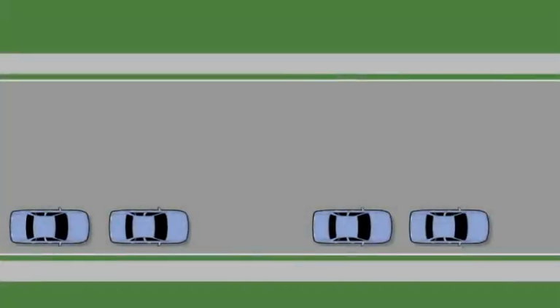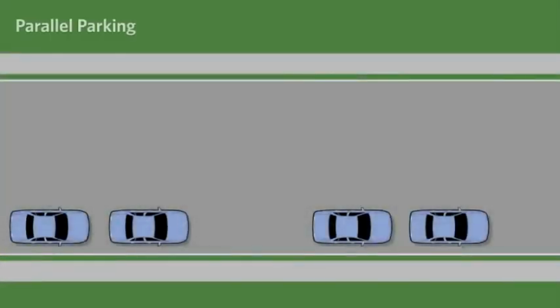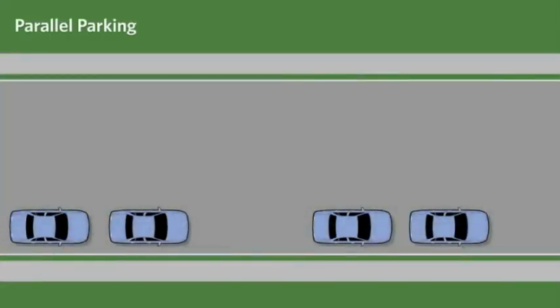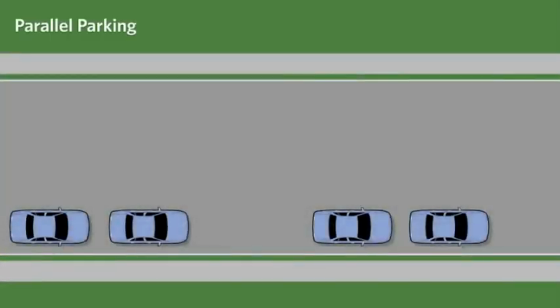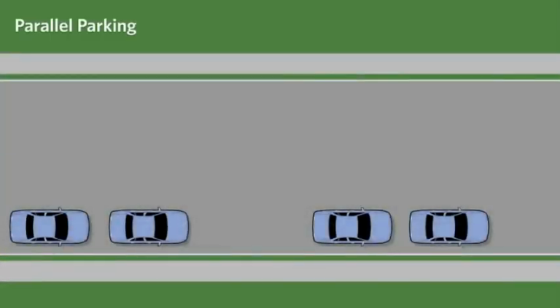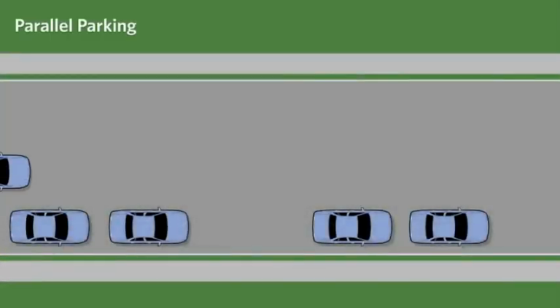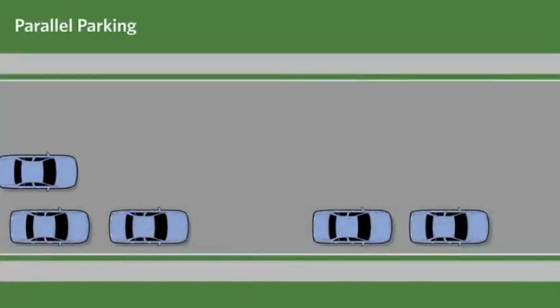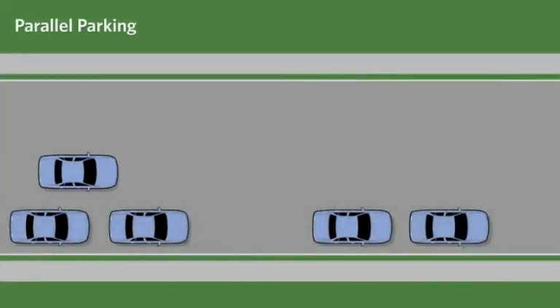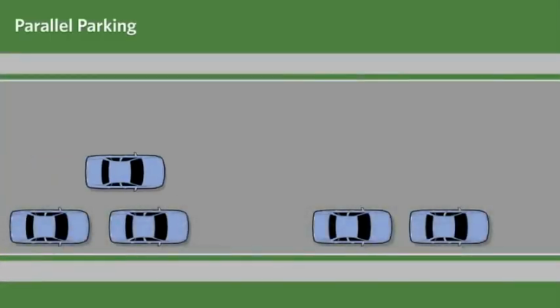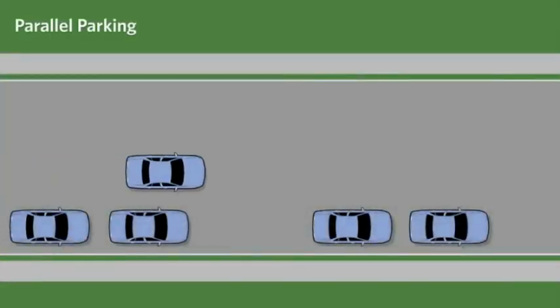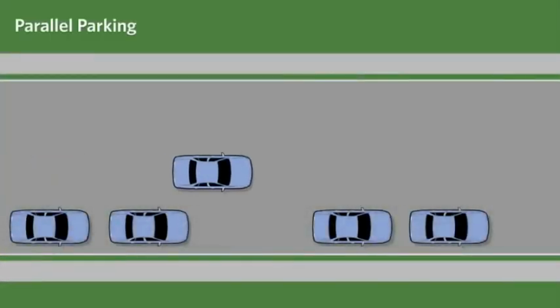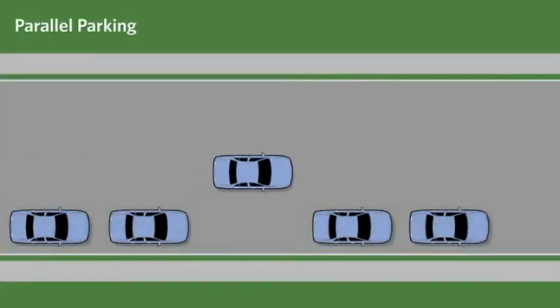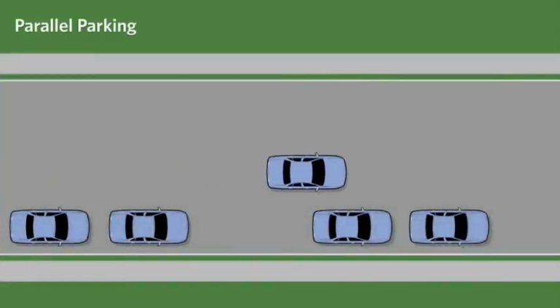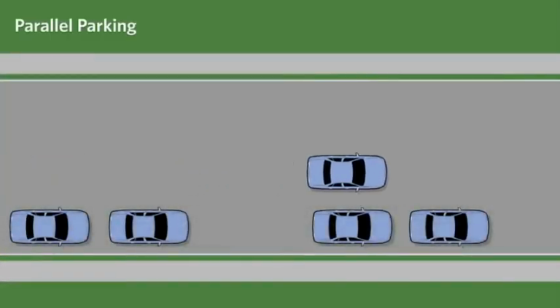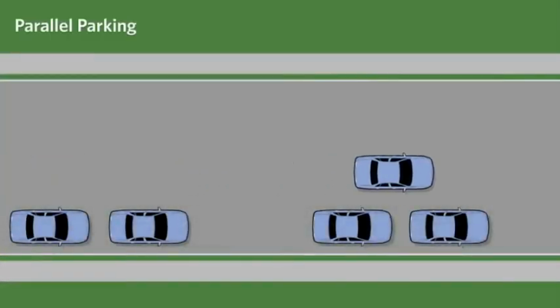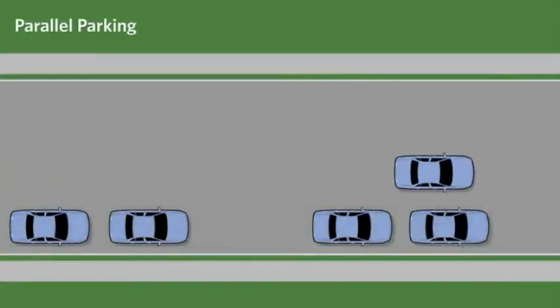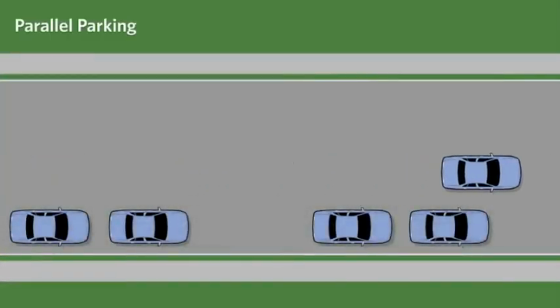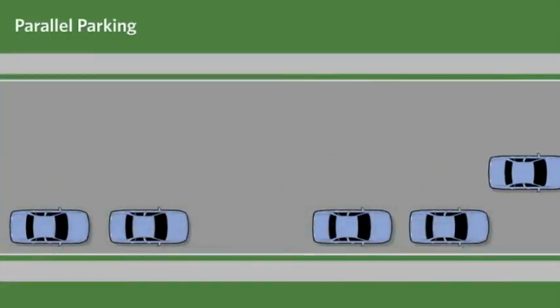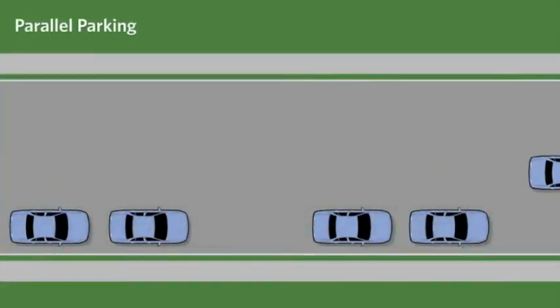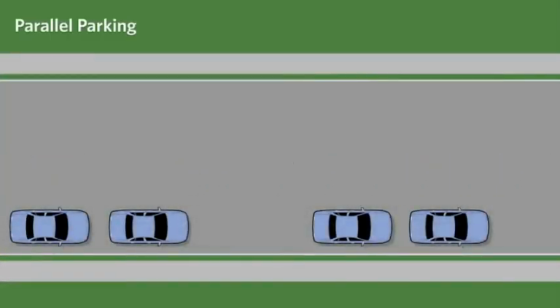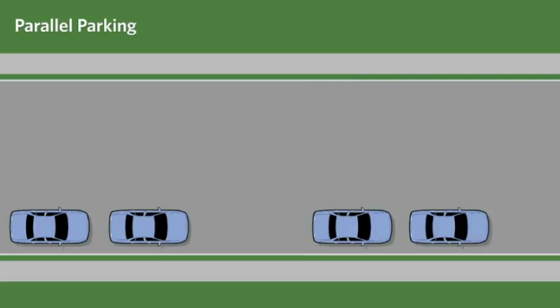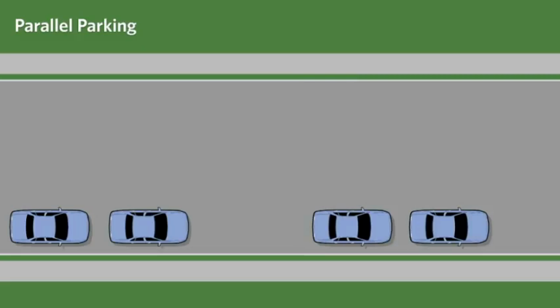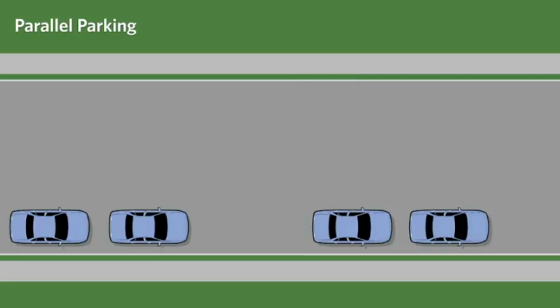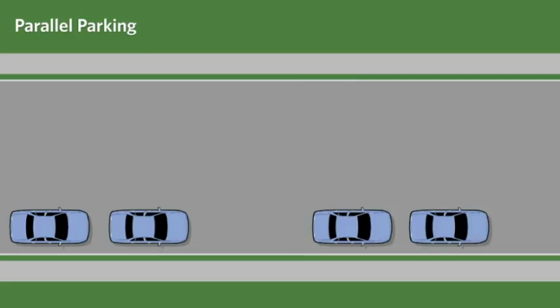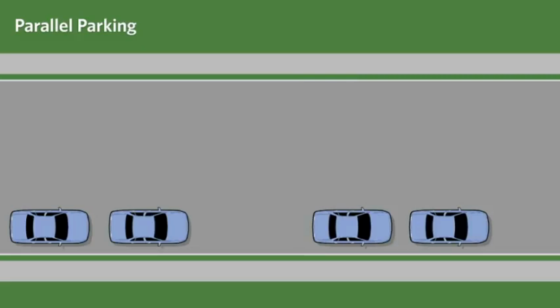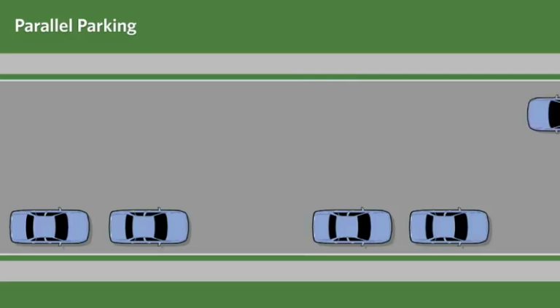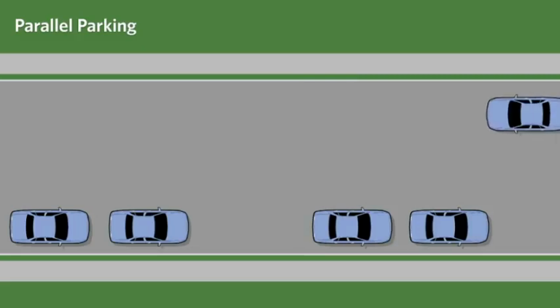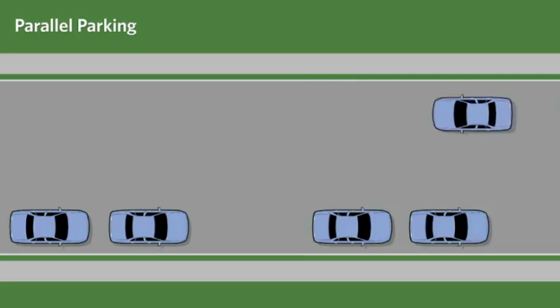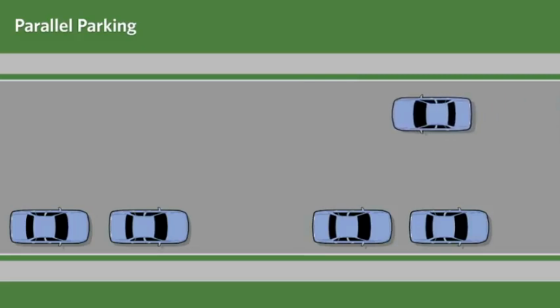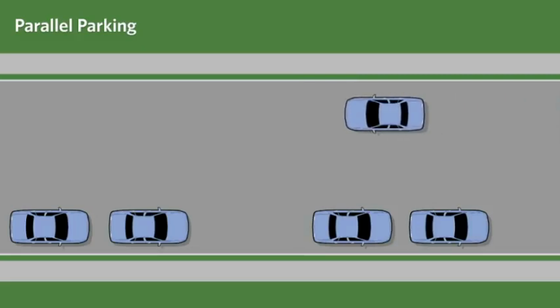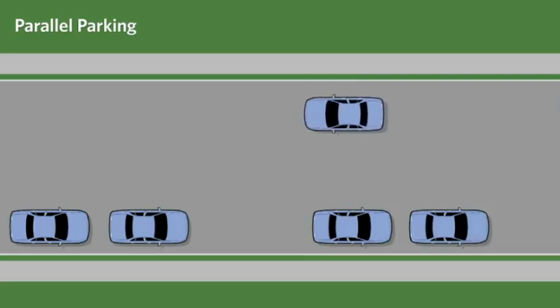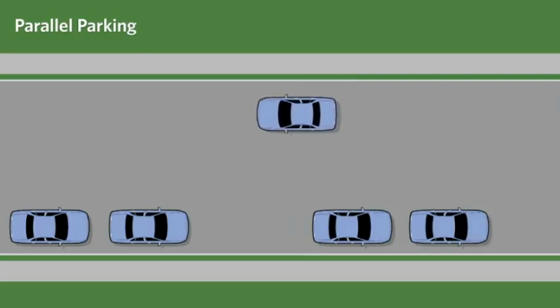Parallel parking requires practice. You must also learn to judge if a parking space is large enough for your vehicle.